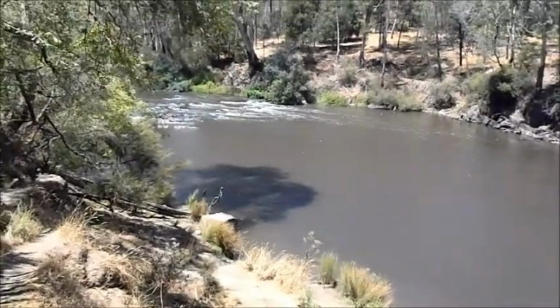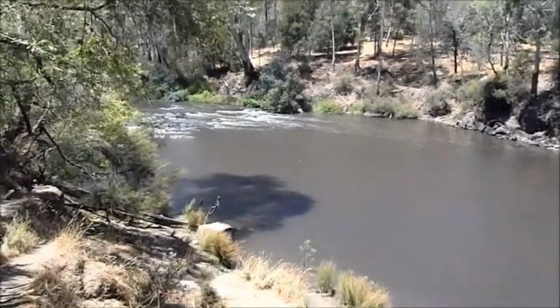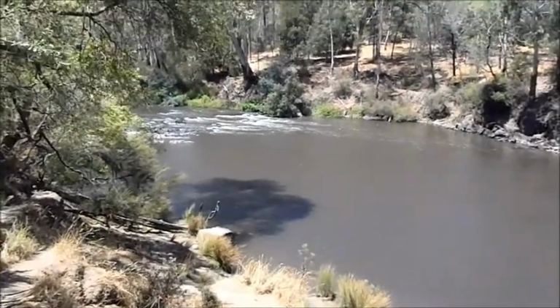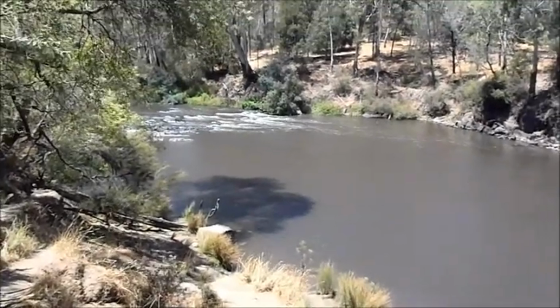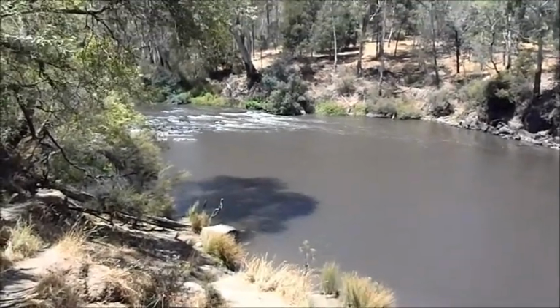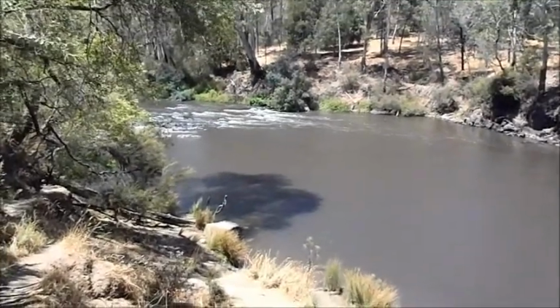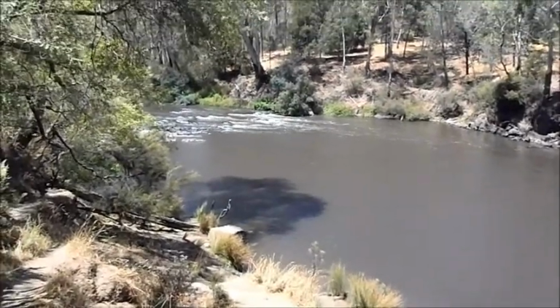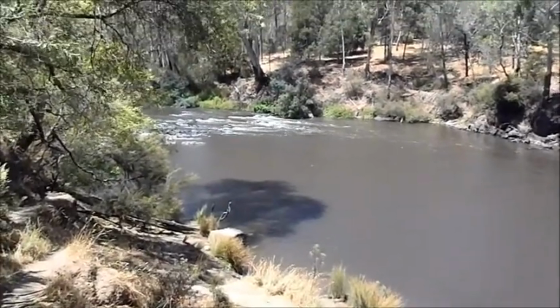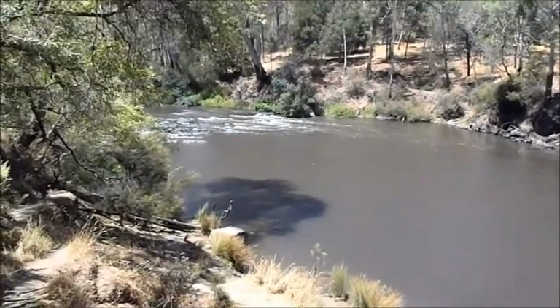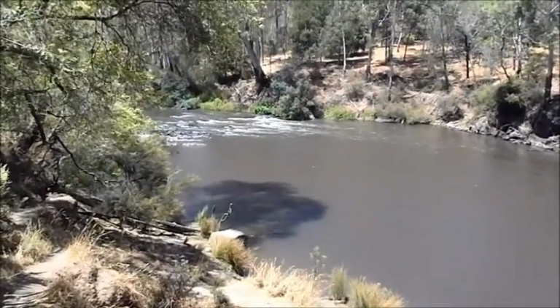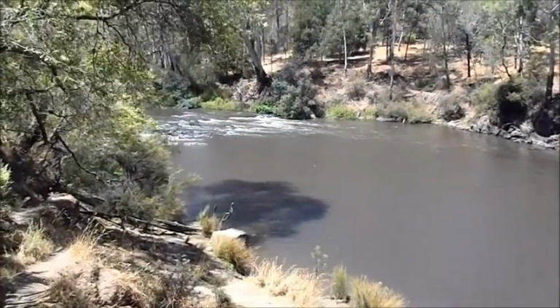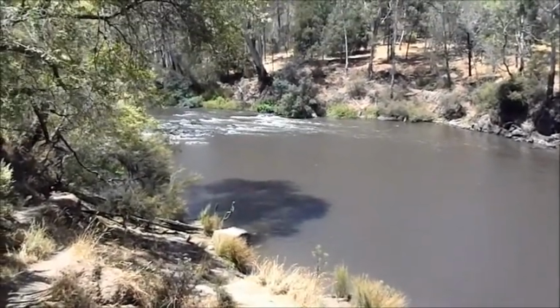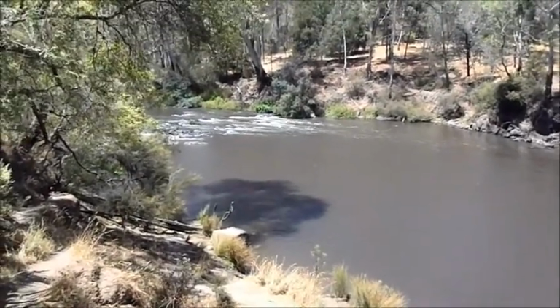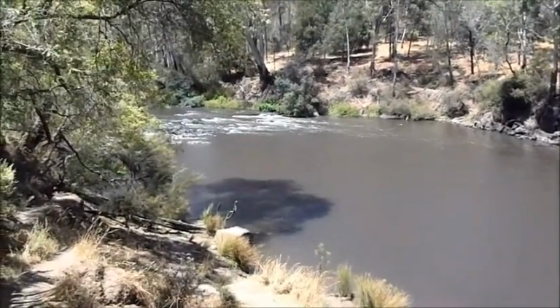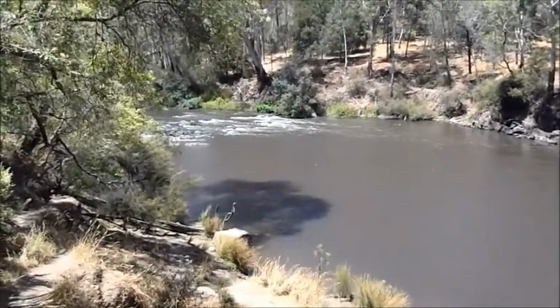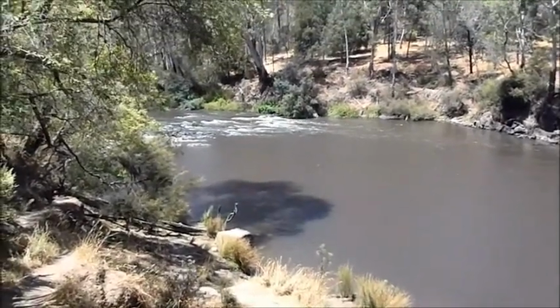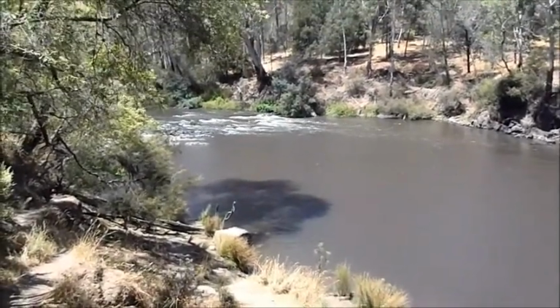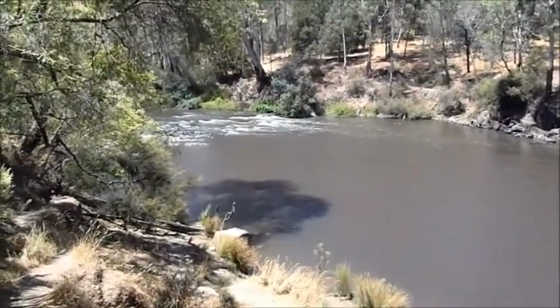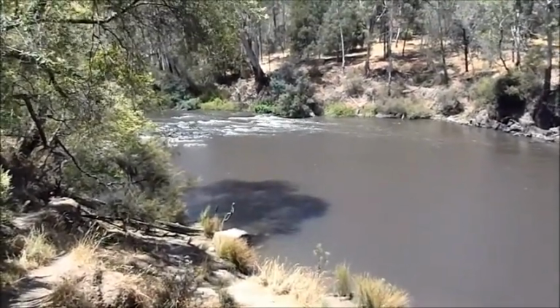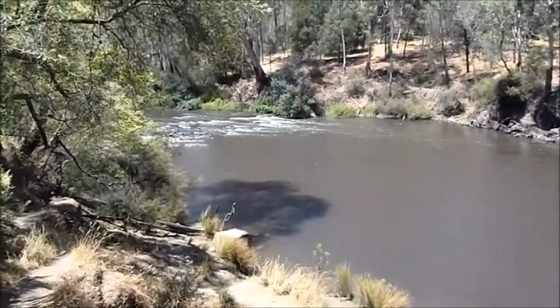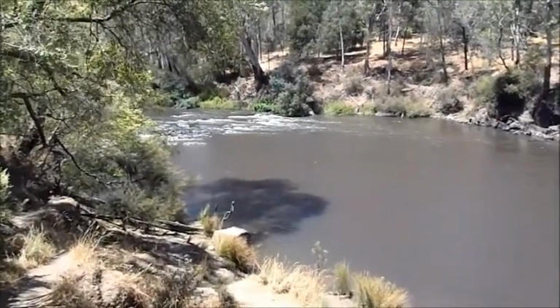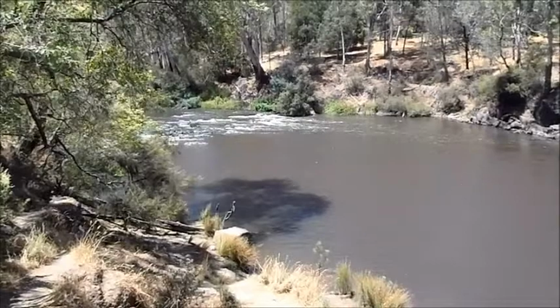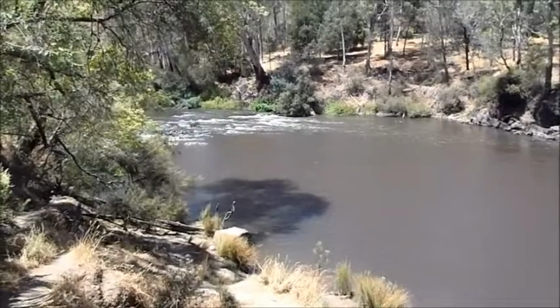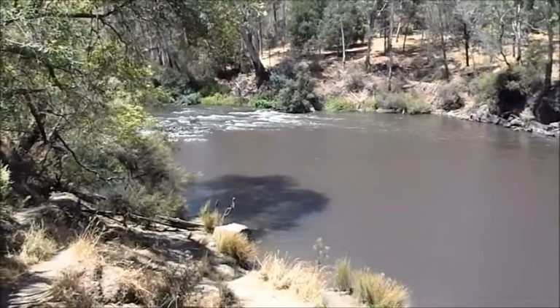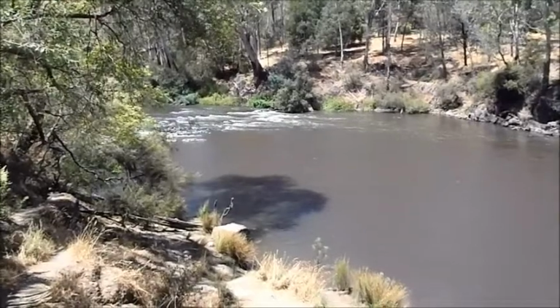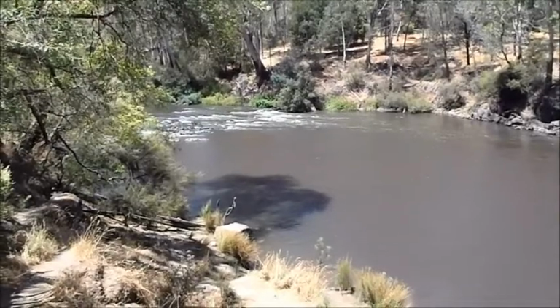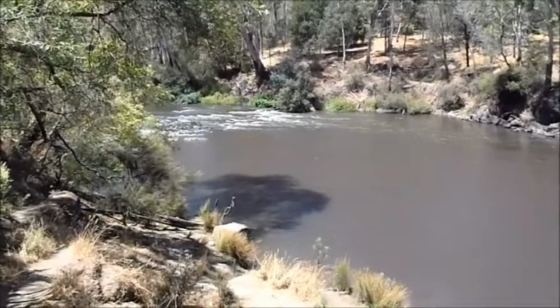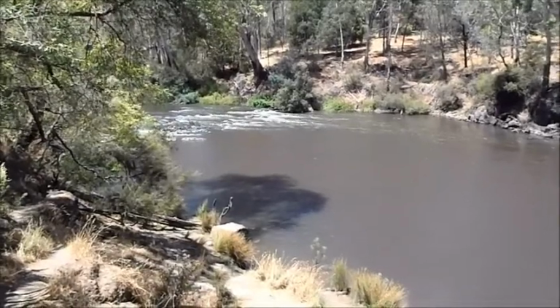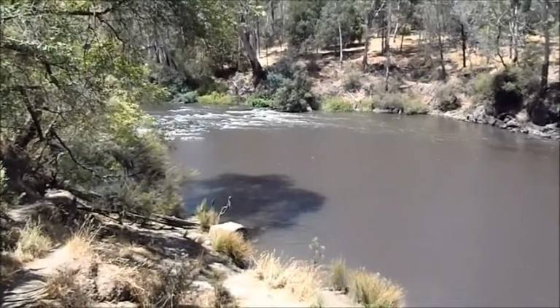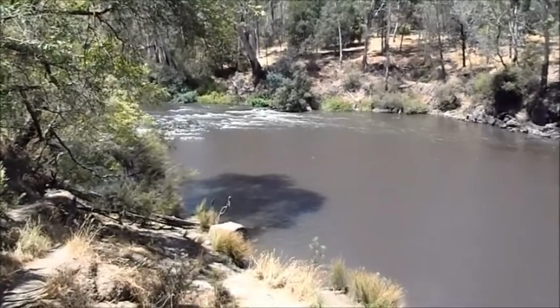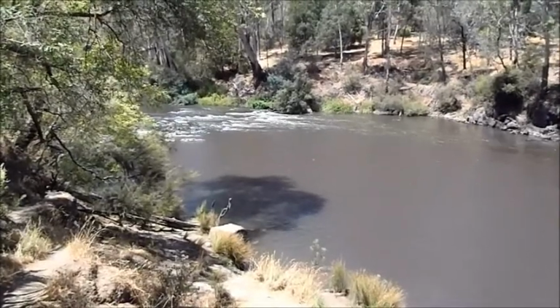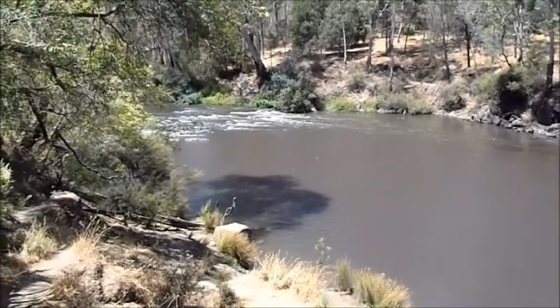Welcome to Freshwater Swimming Holes in Australia. I'm Brad Neal and this is the Yarra River at Laughing Waters.